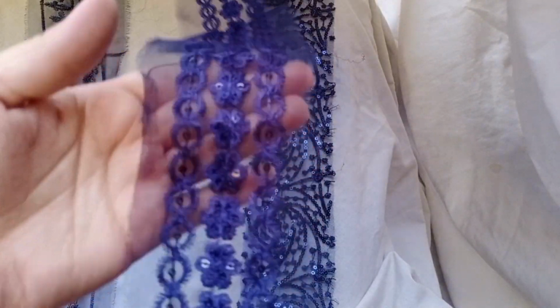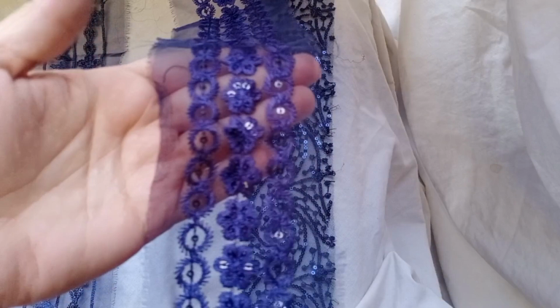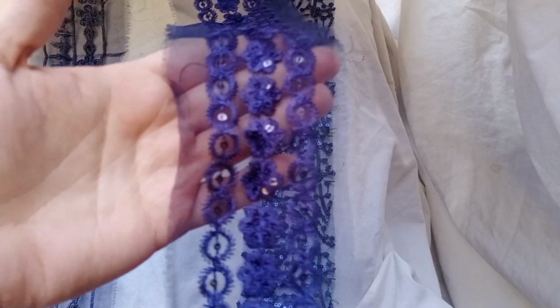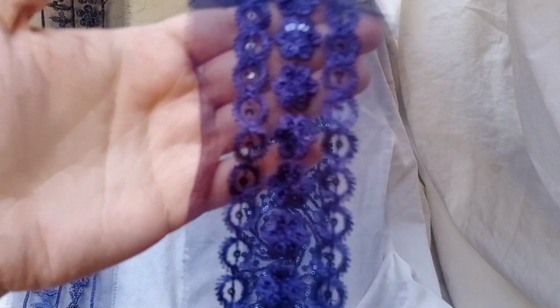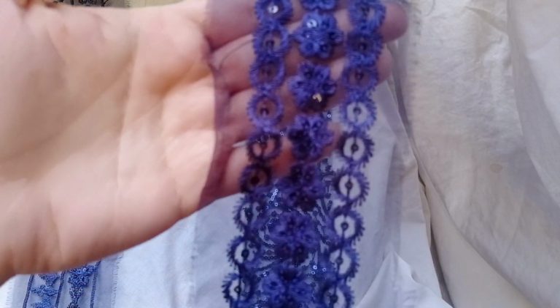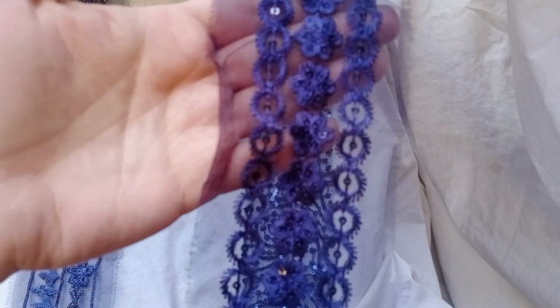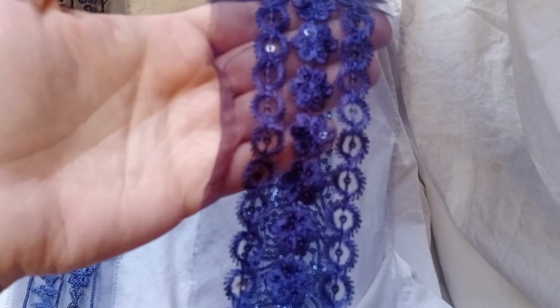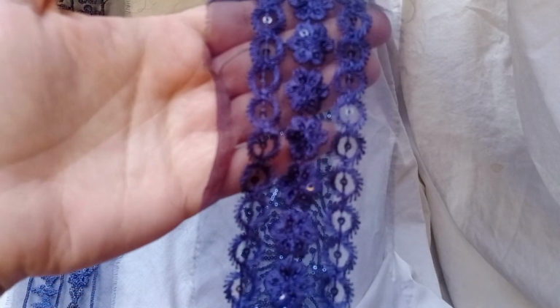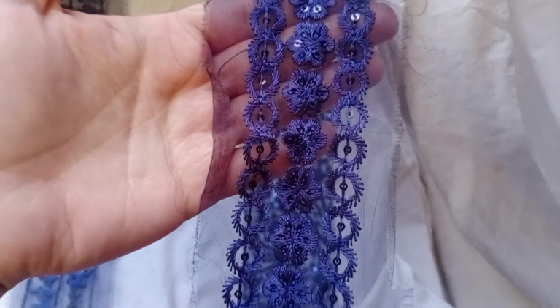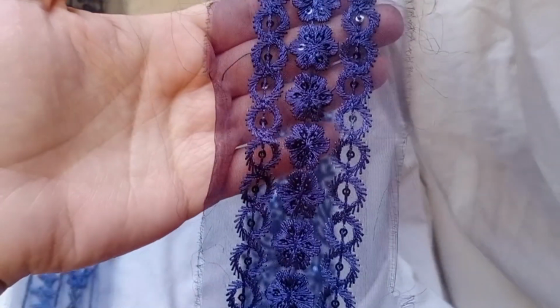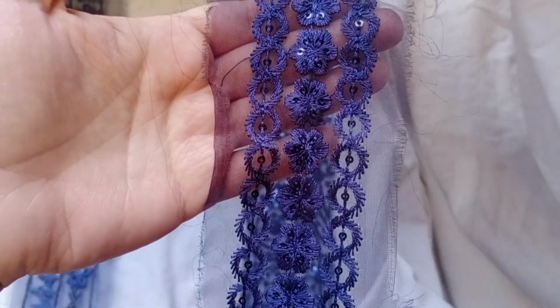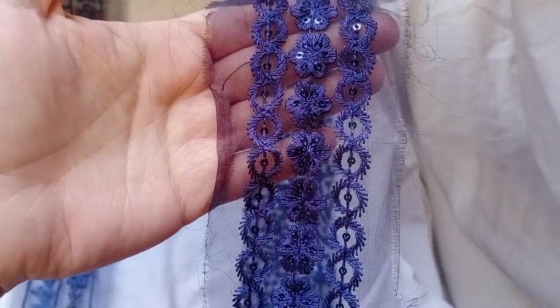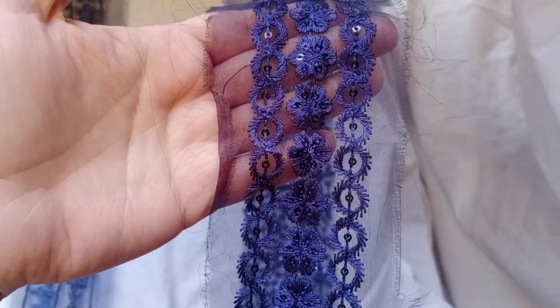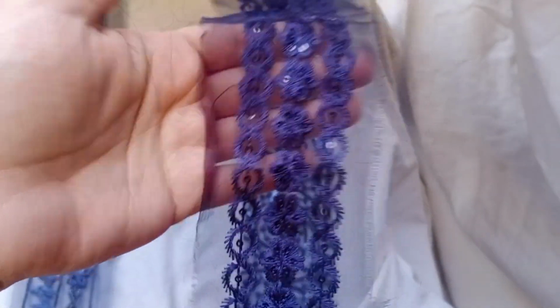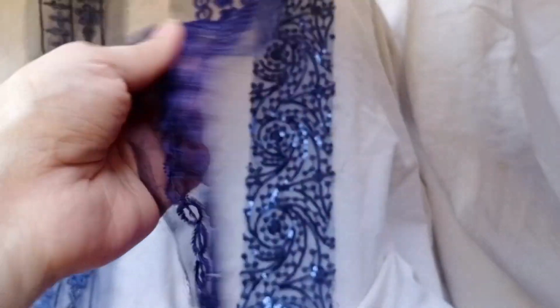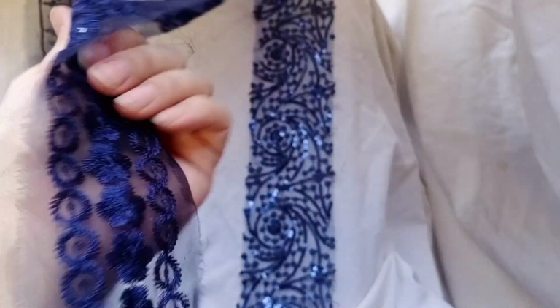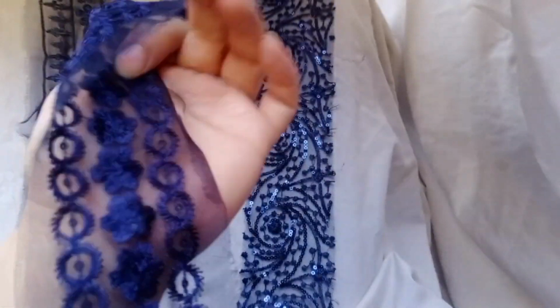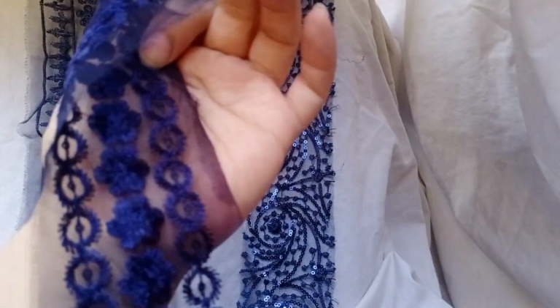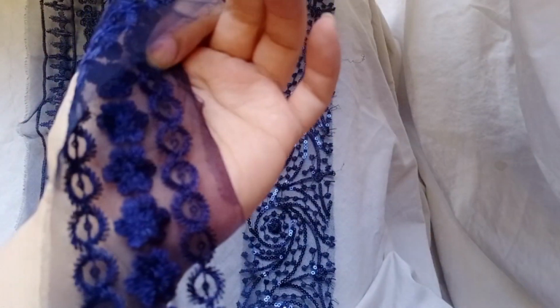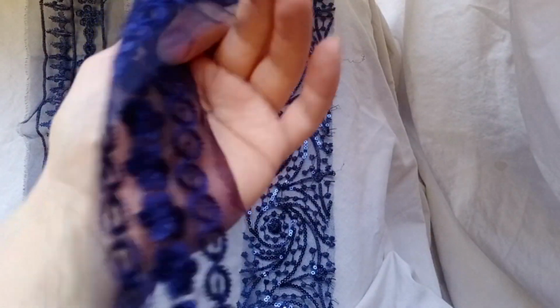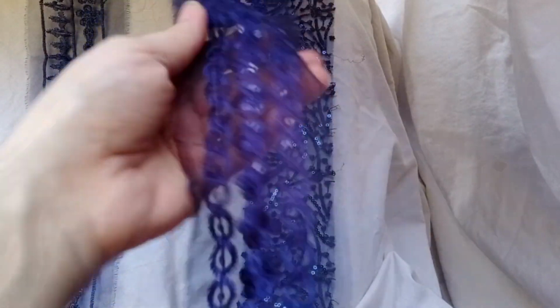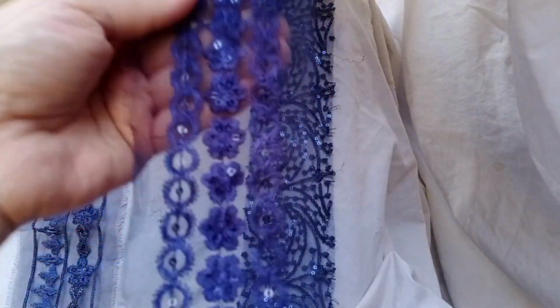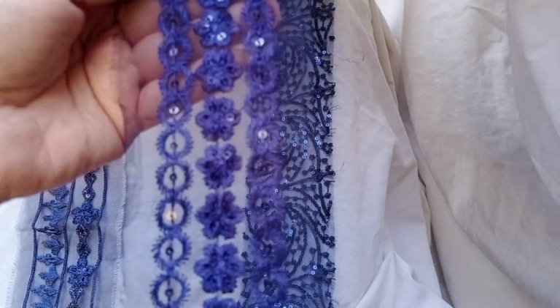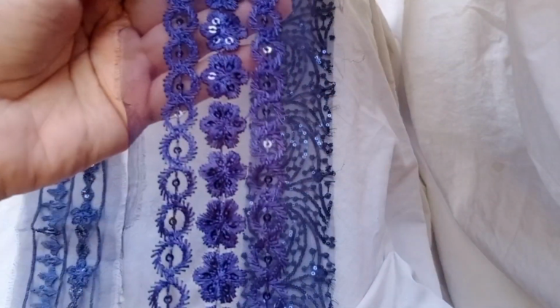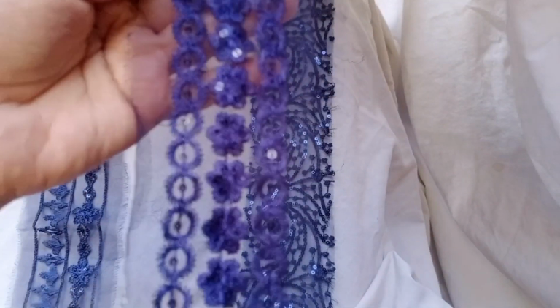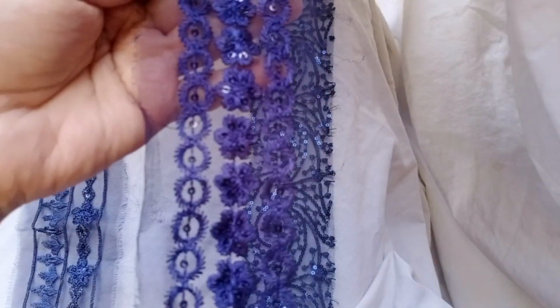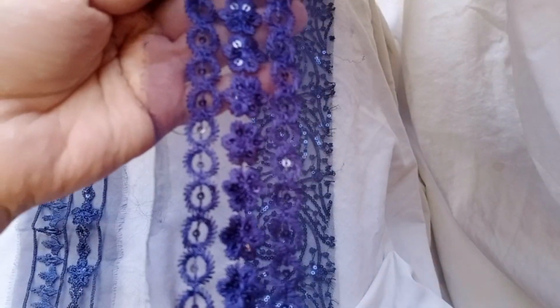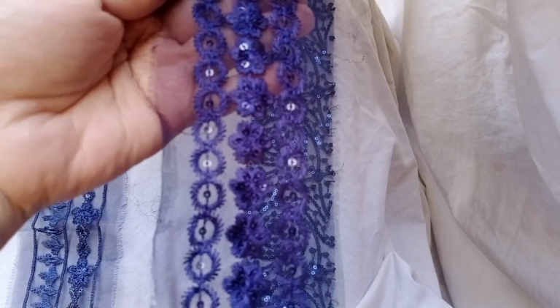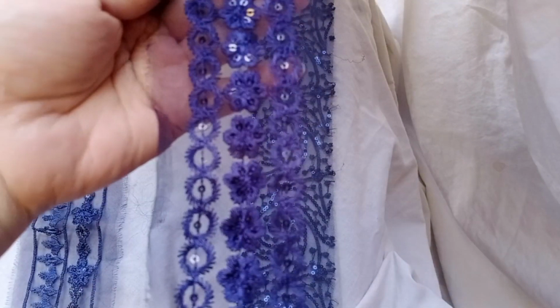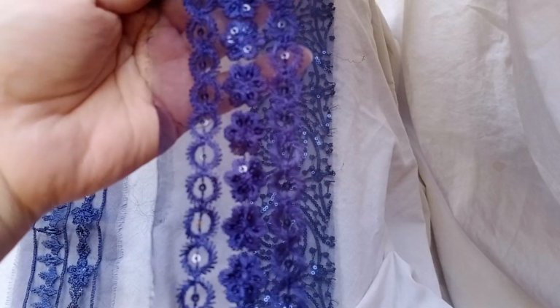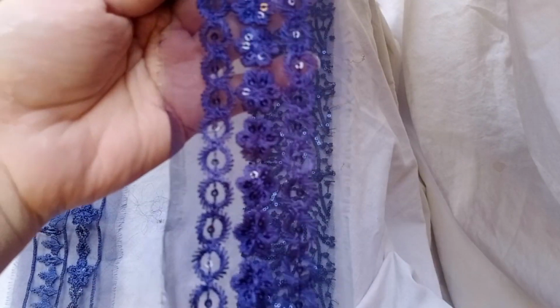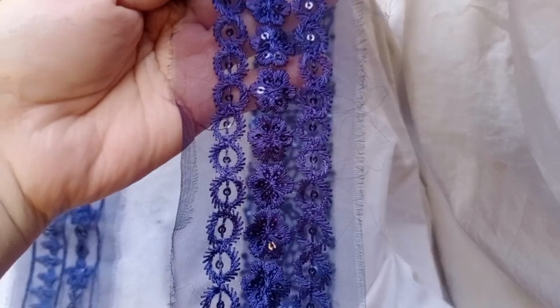You can apply it on your shirt and it will give it a very fancy look.